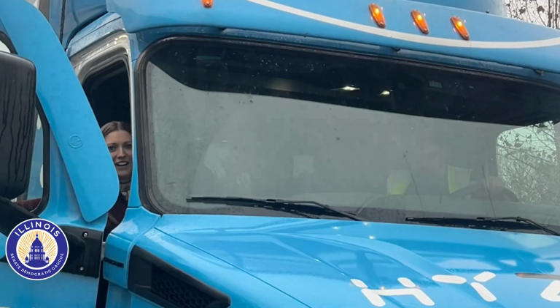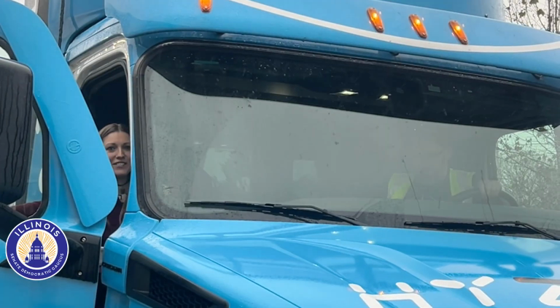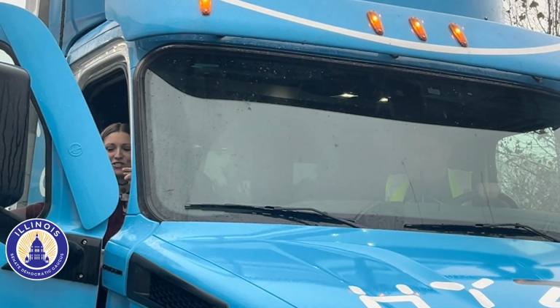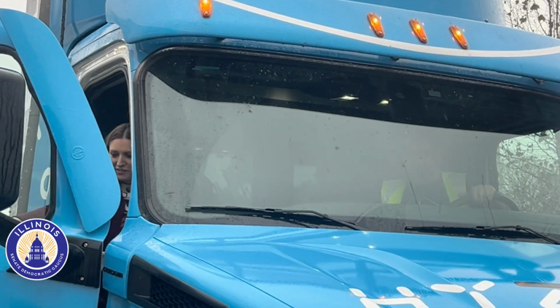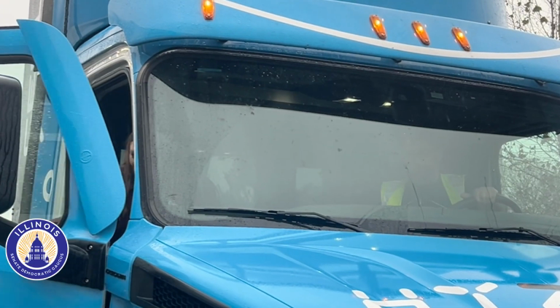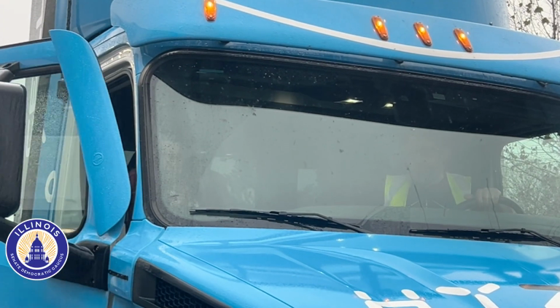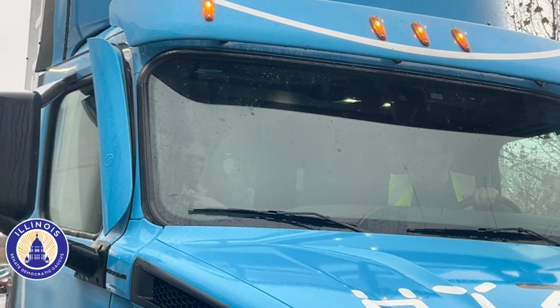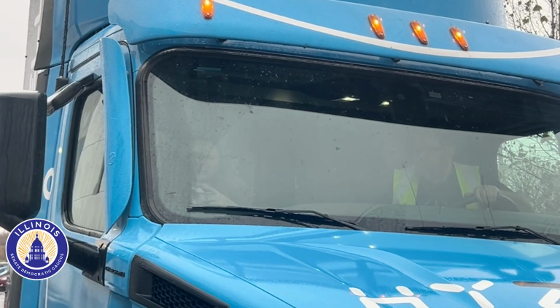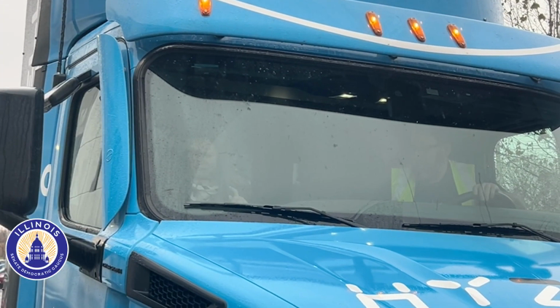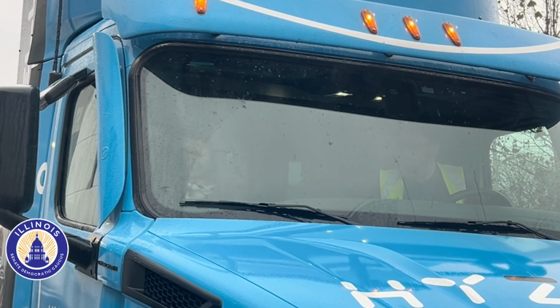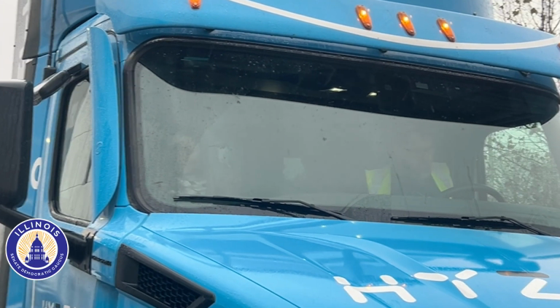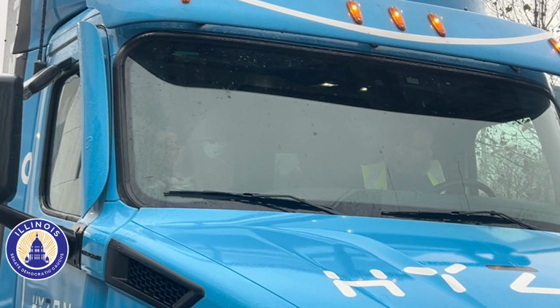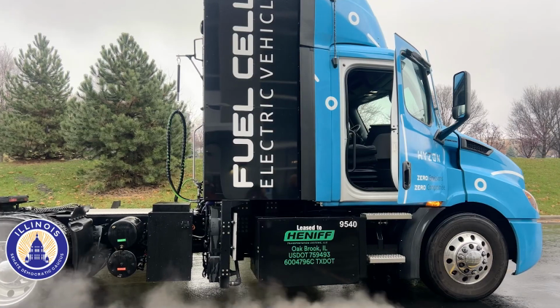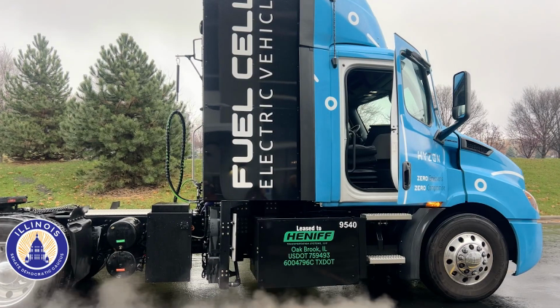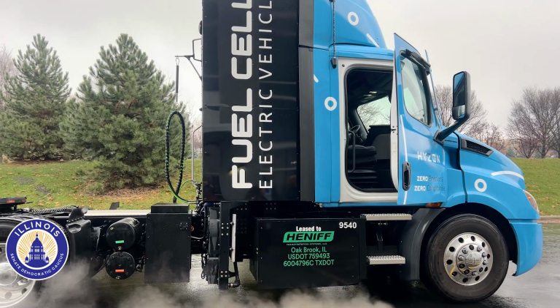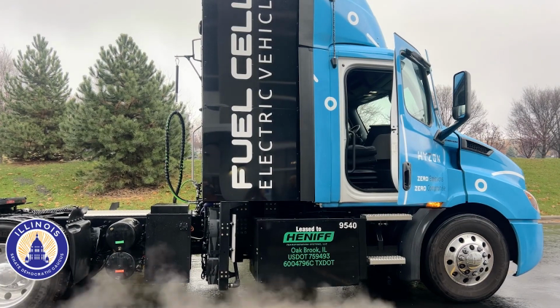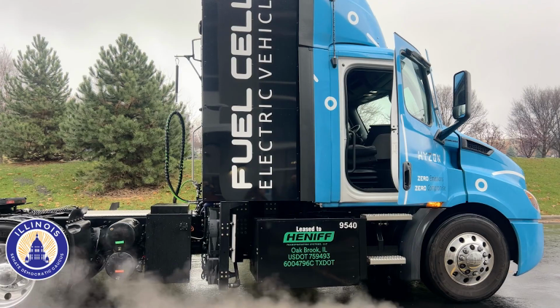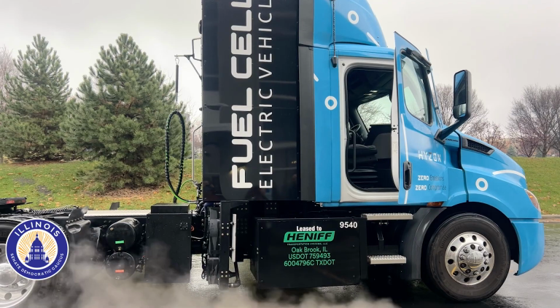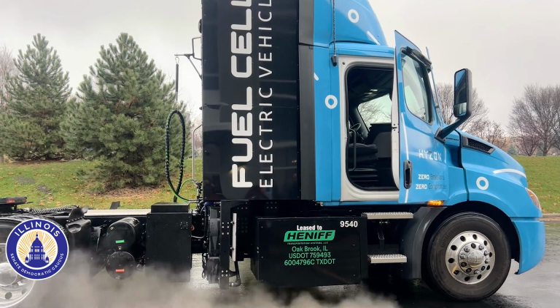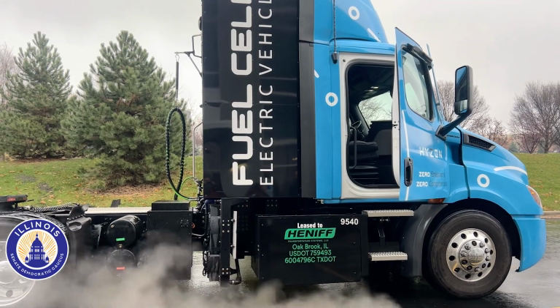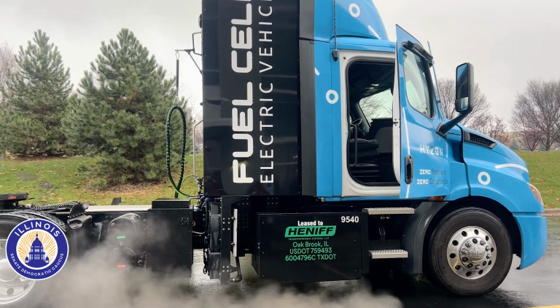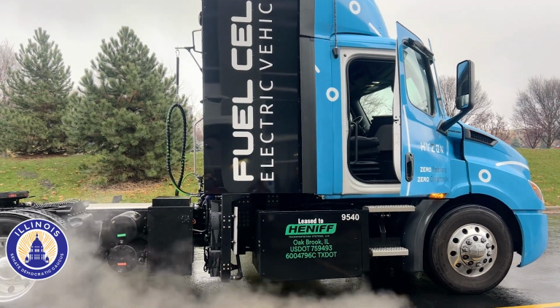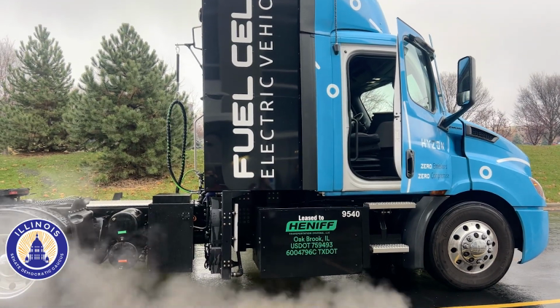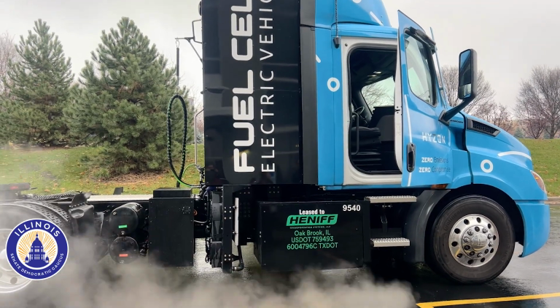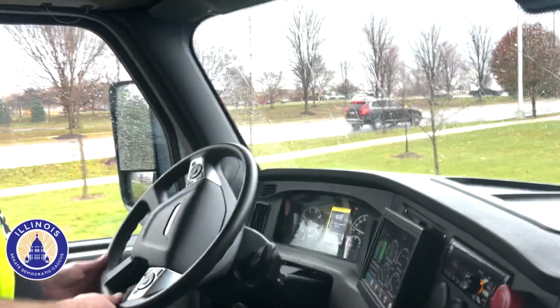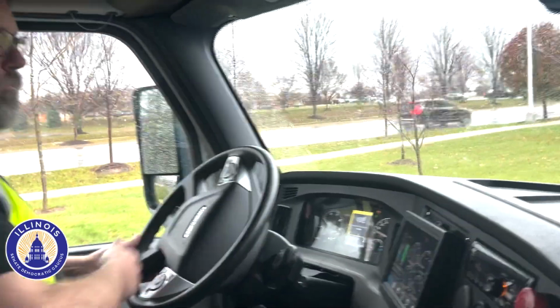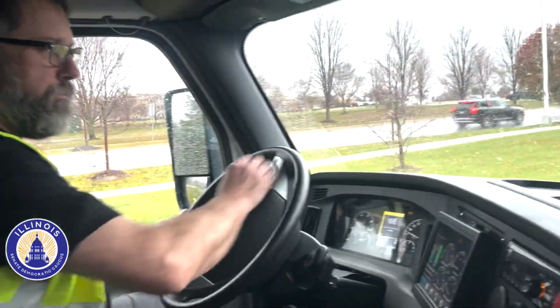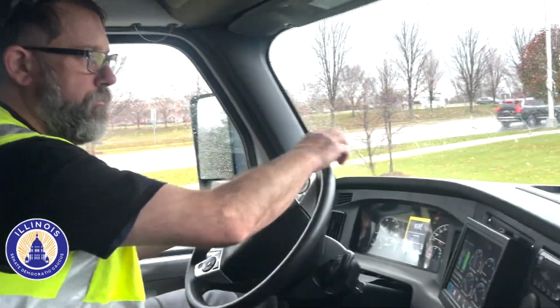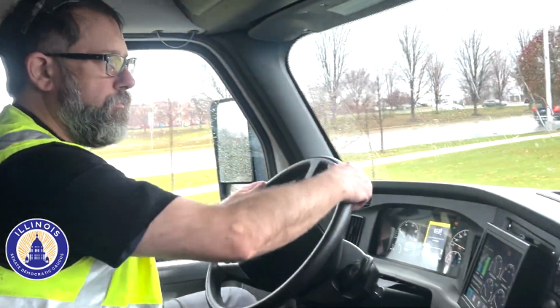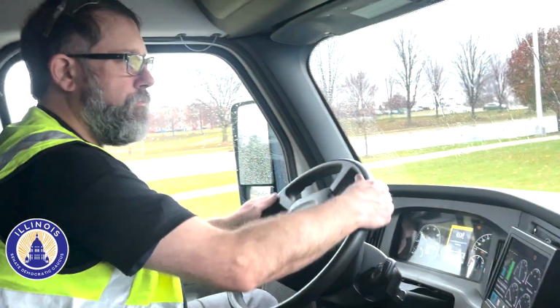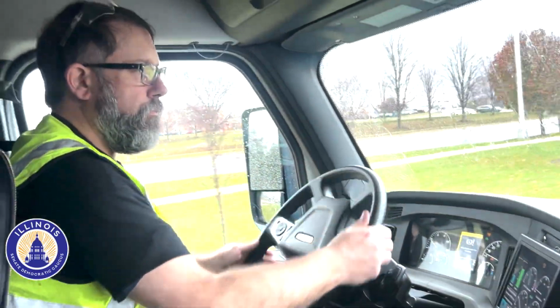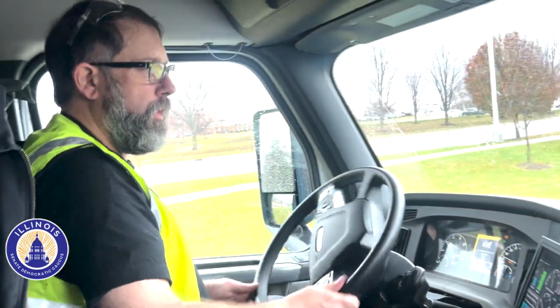This is an exciting new technology that will help decarbonize the transportation sector, and I'm looking forward to being part of this important transition.